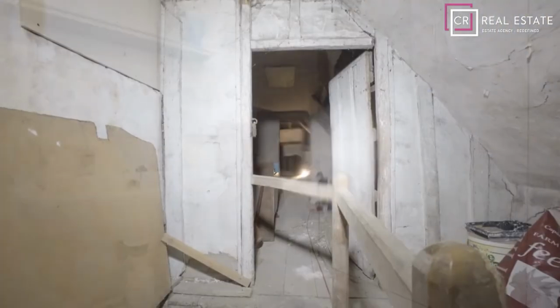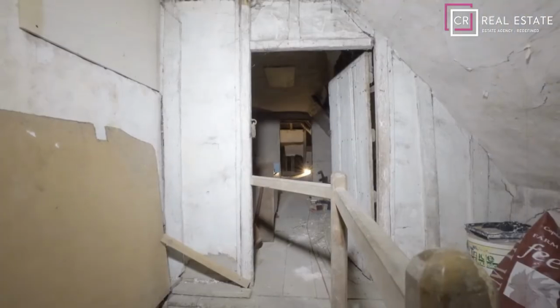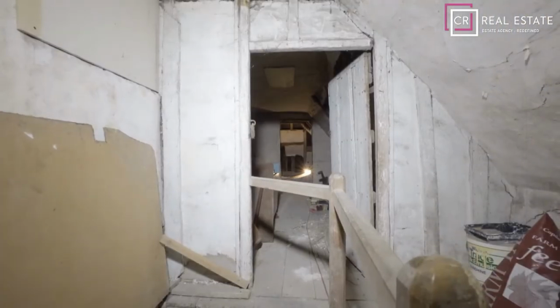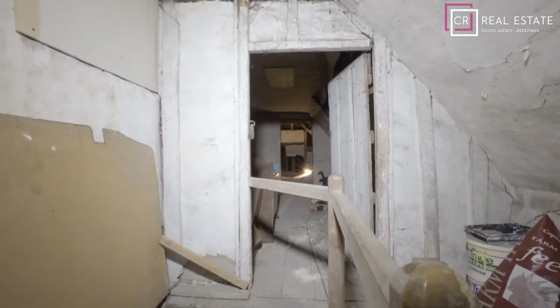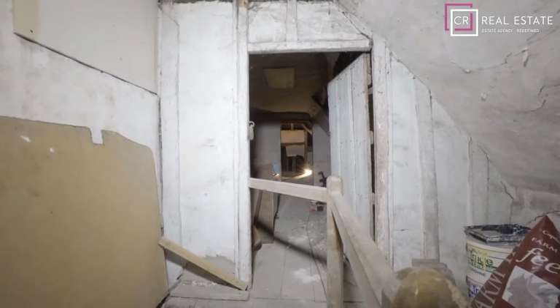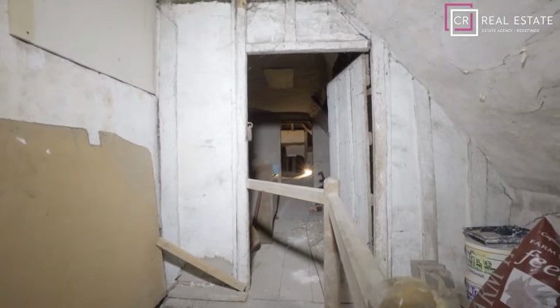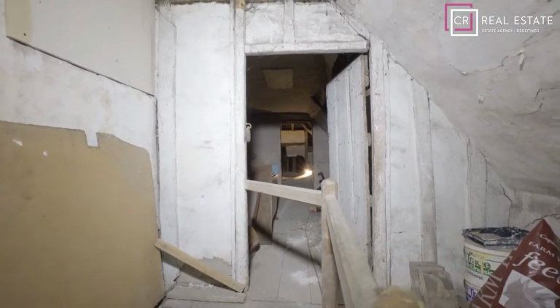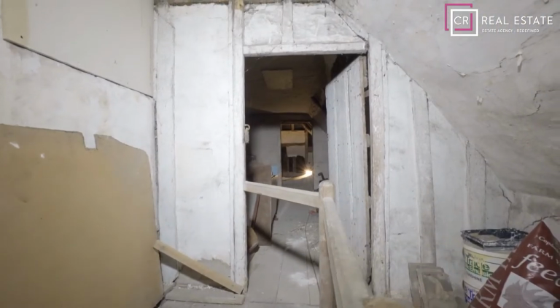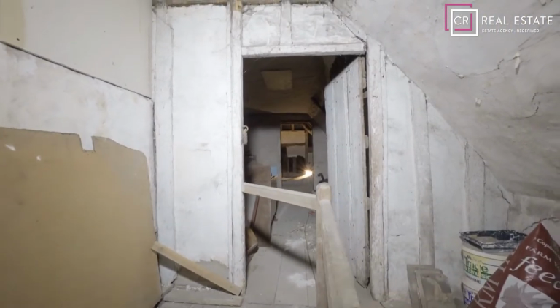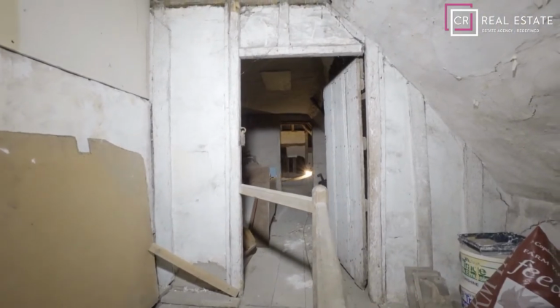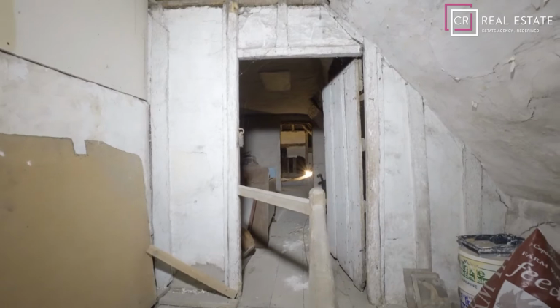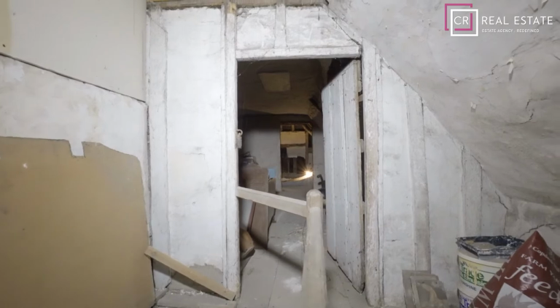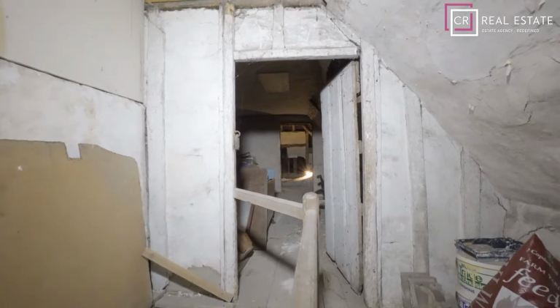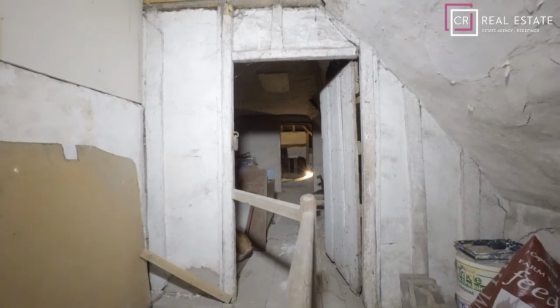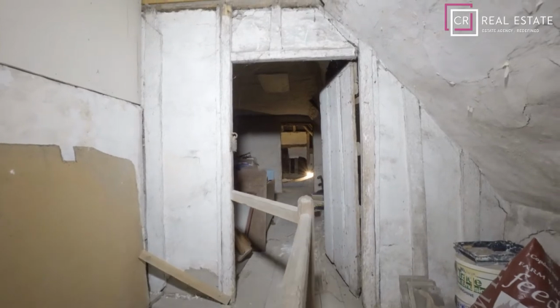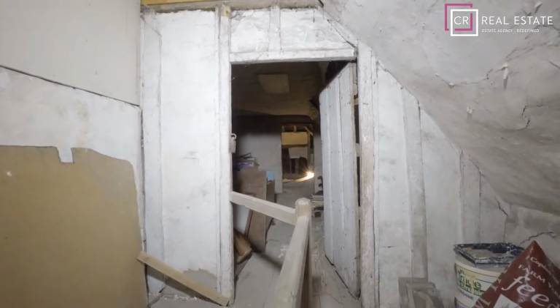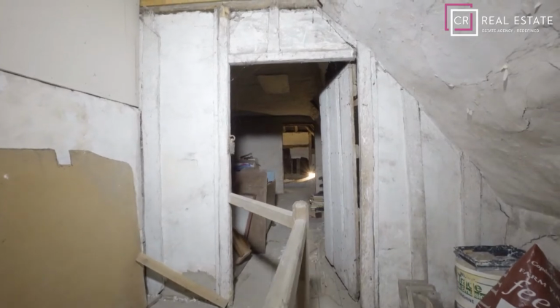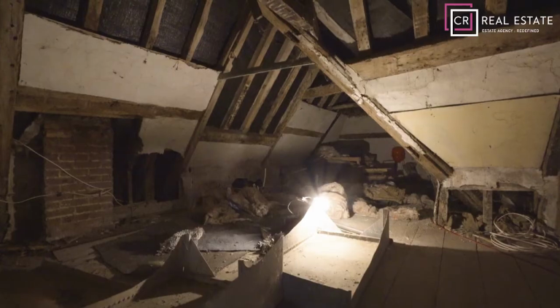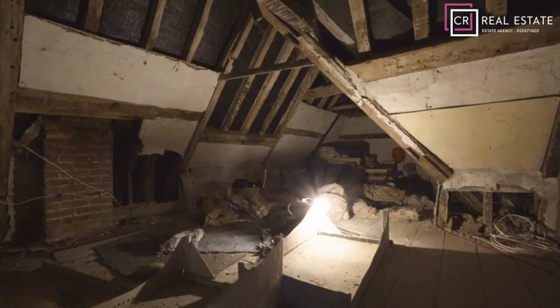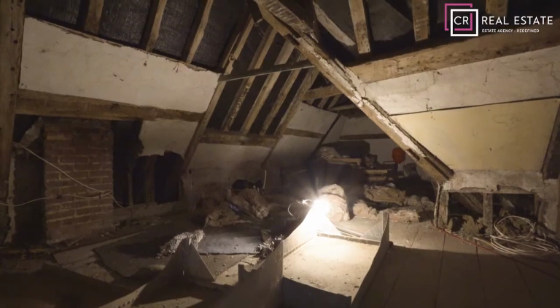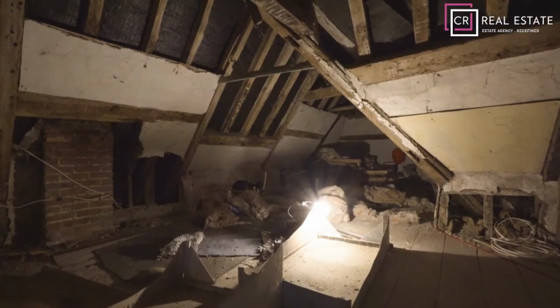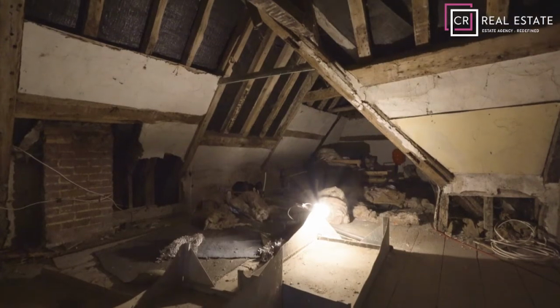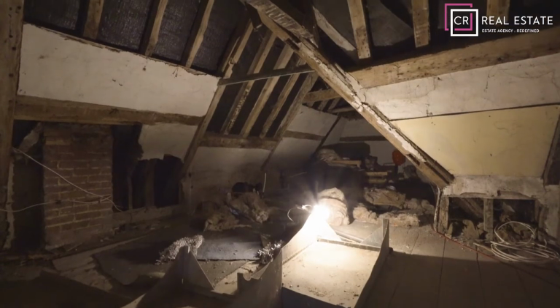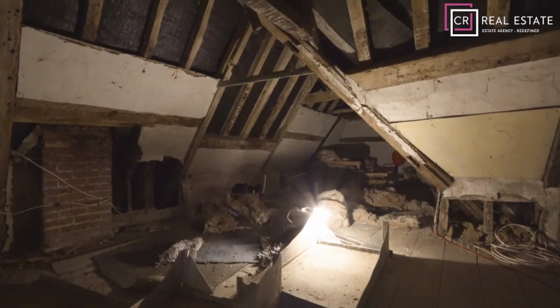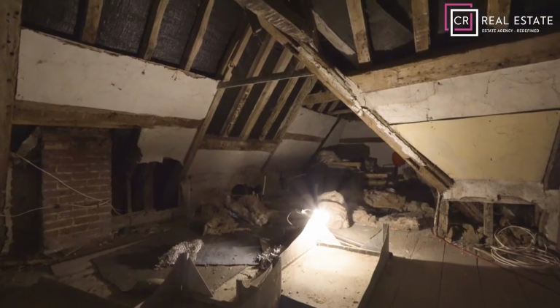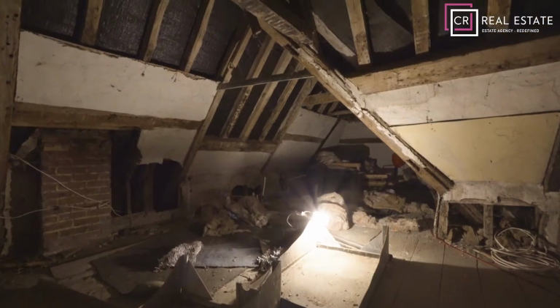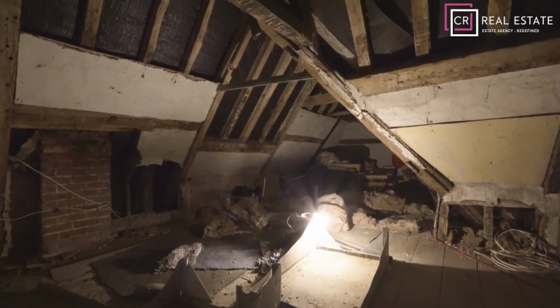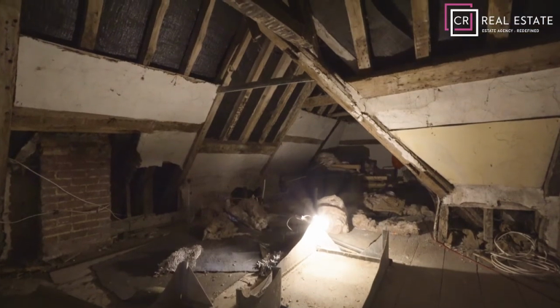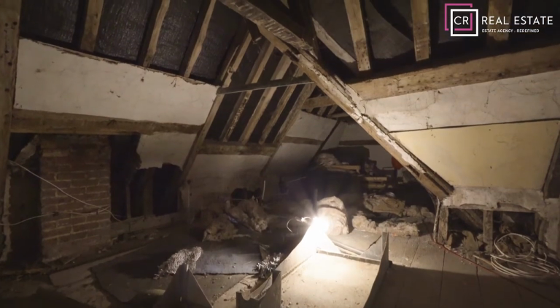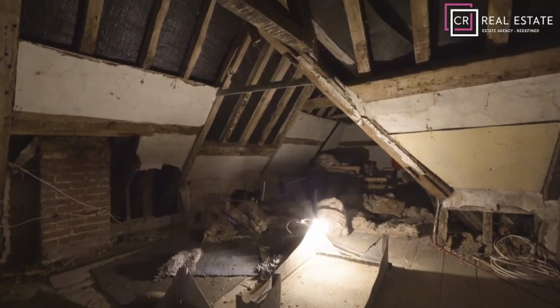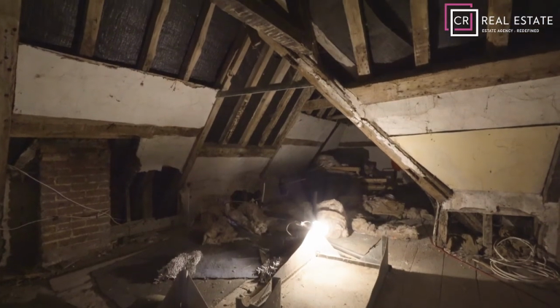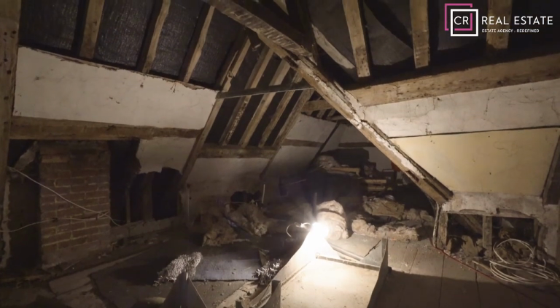The loft in this property is the size of the whole upstairs again, which could be used to create further bedrooms with en-suites.